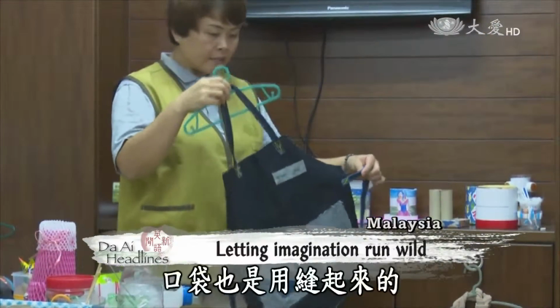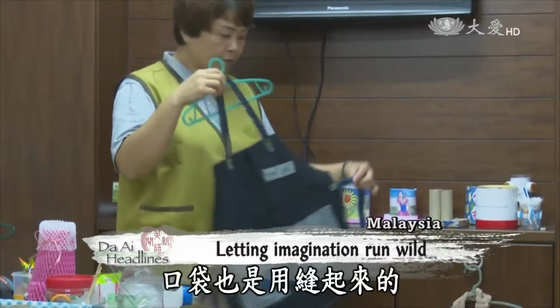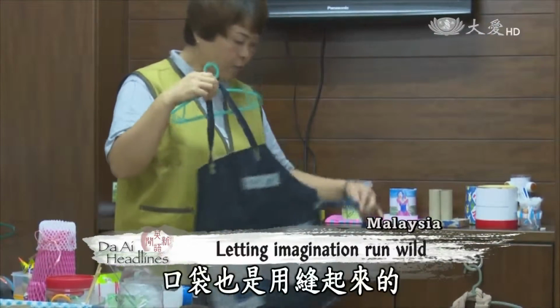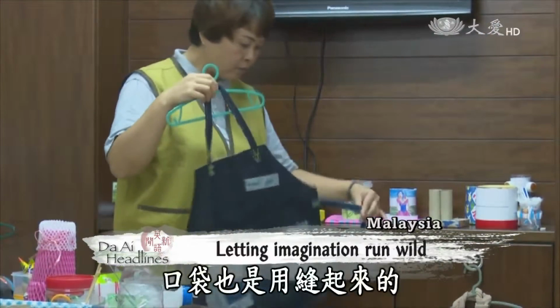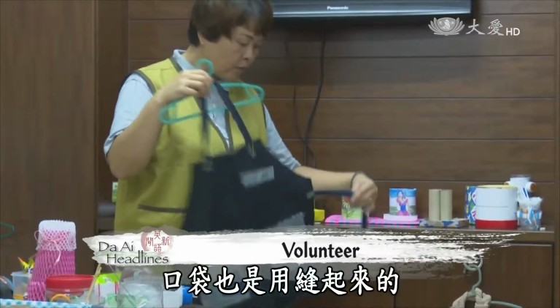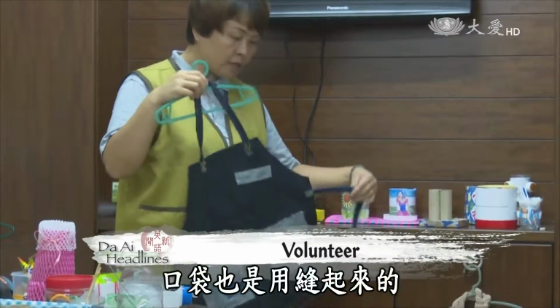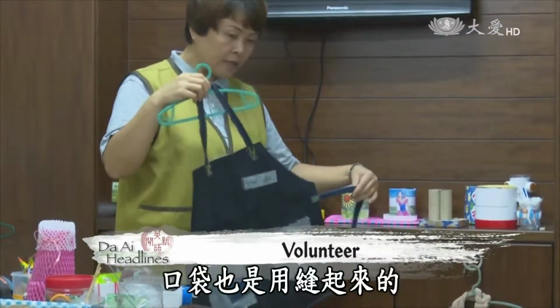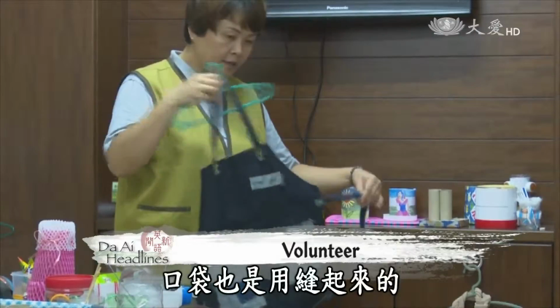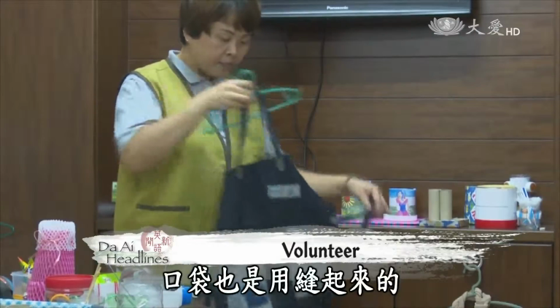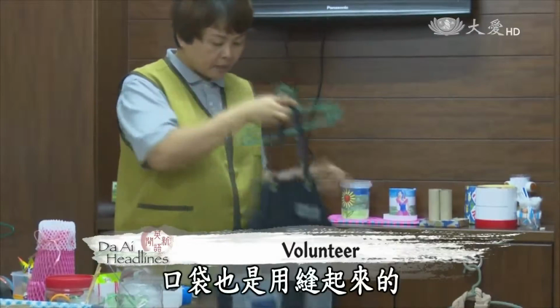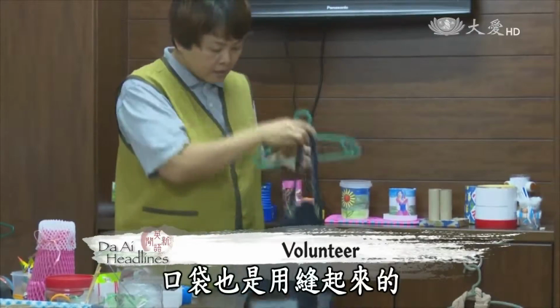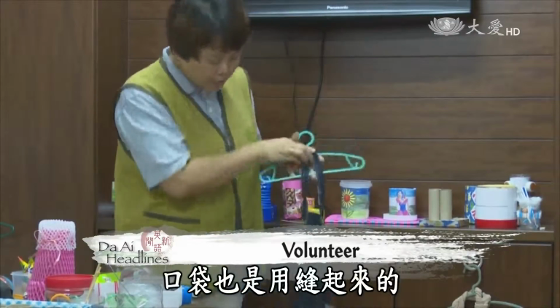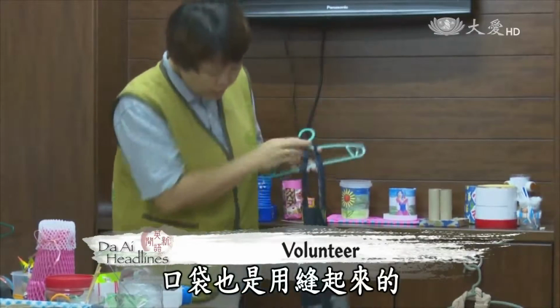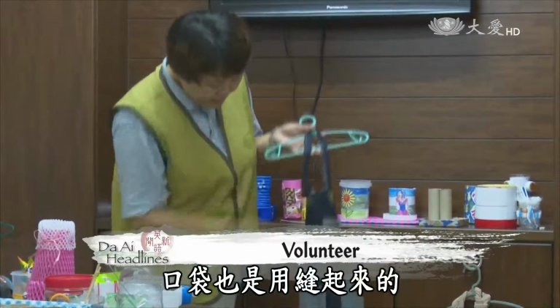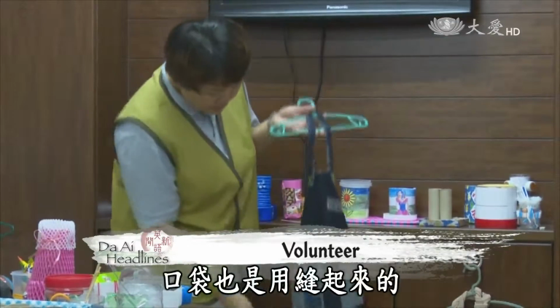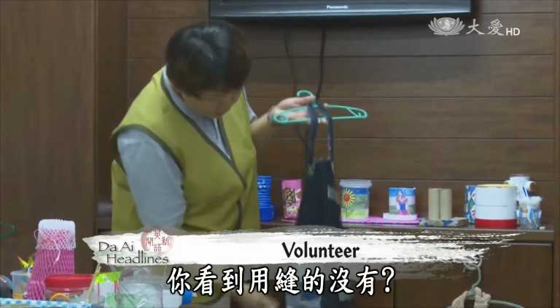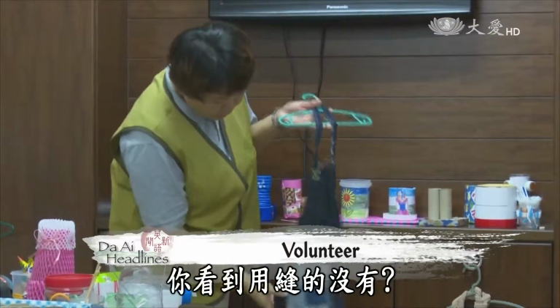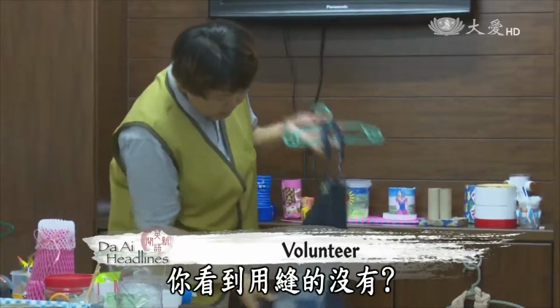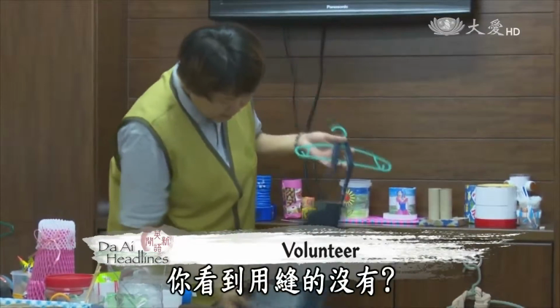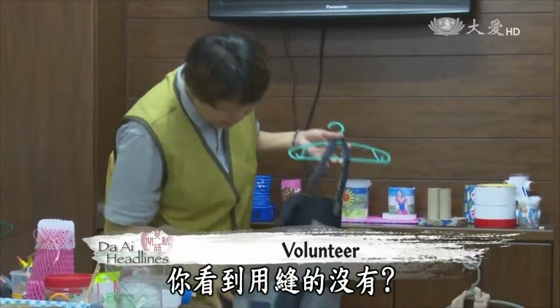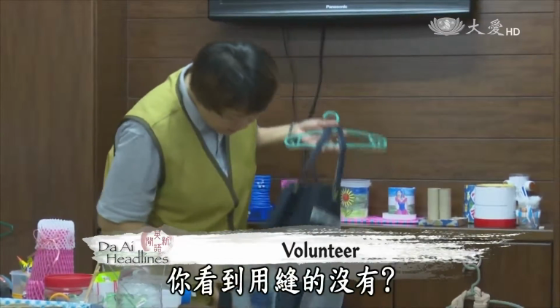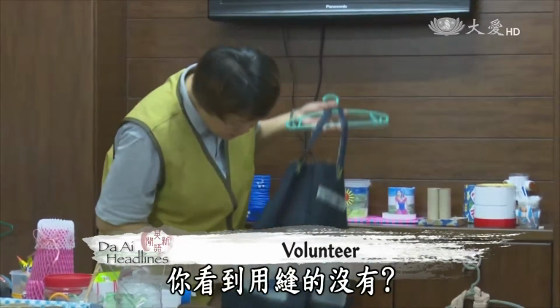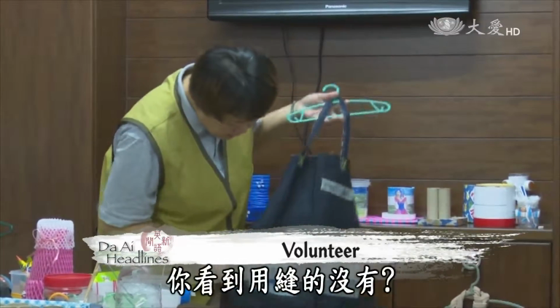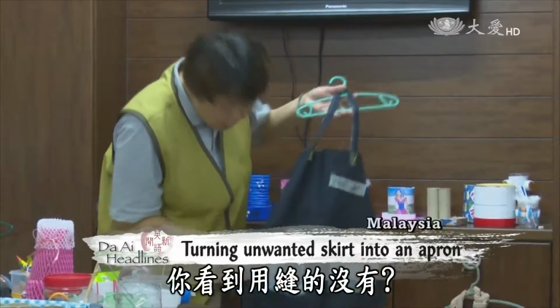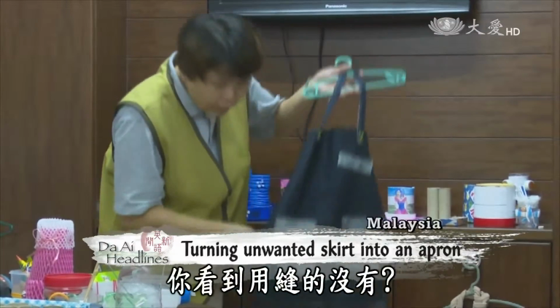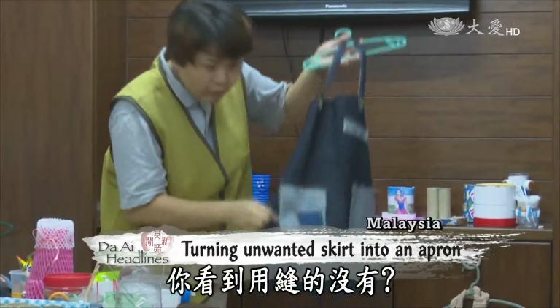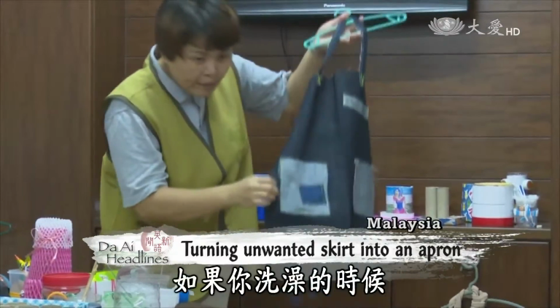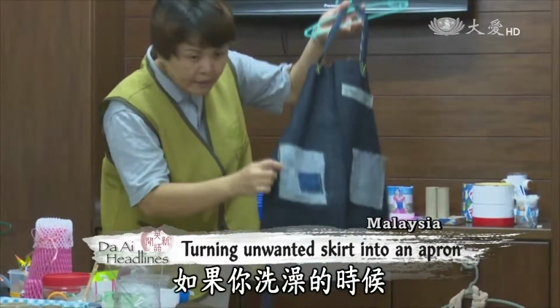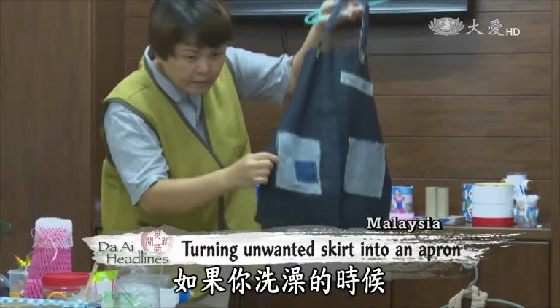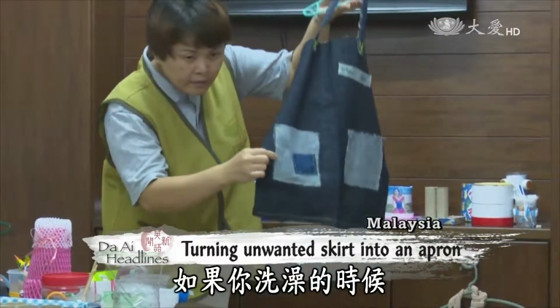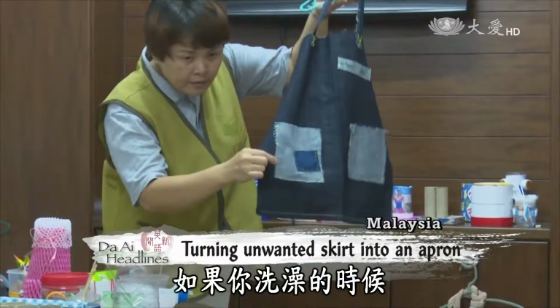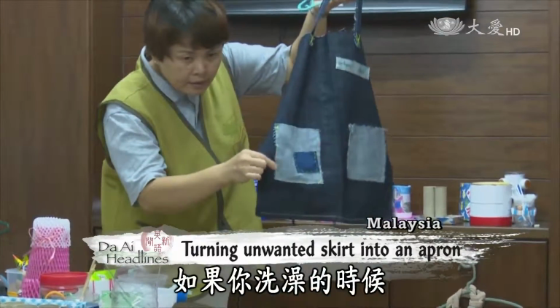You can make this apron by using an unwanted denim skirt or jeans. Next, you need to stitch up this place. Look, I made pockets for the apron, too. Did you see them?